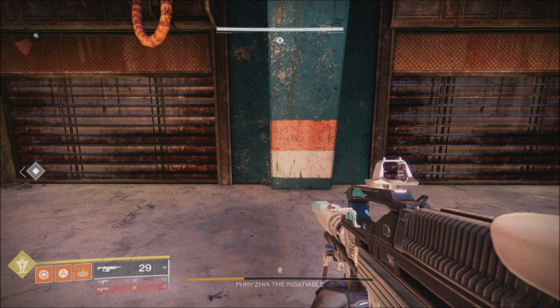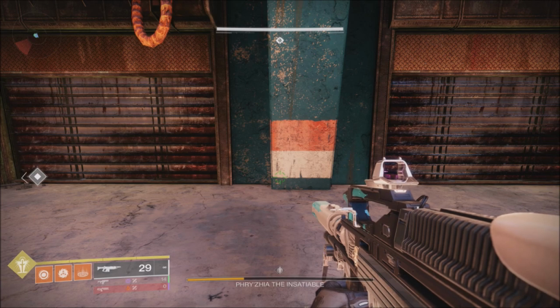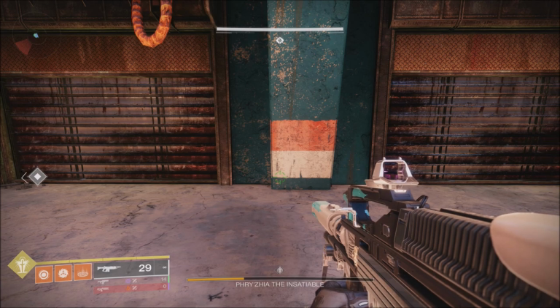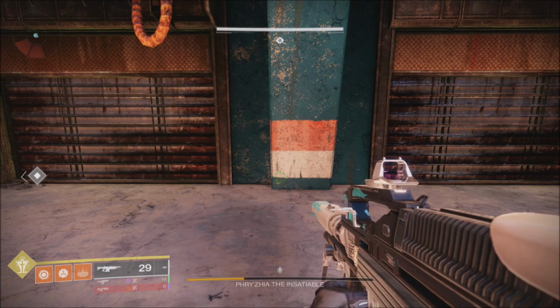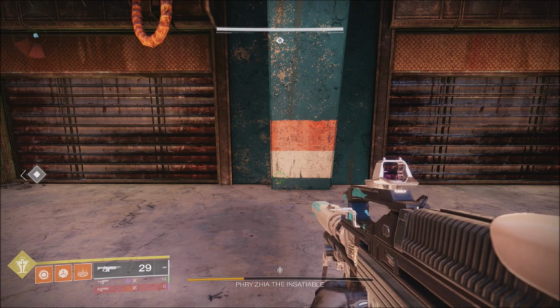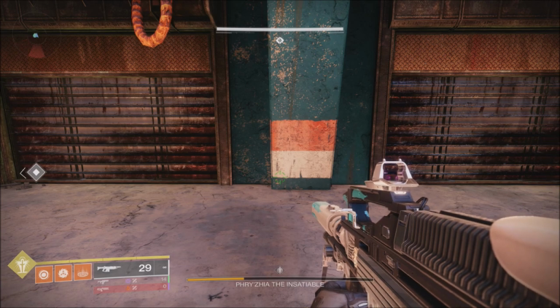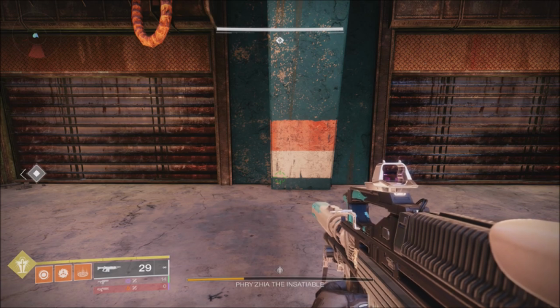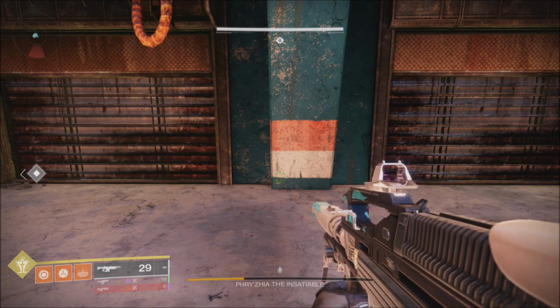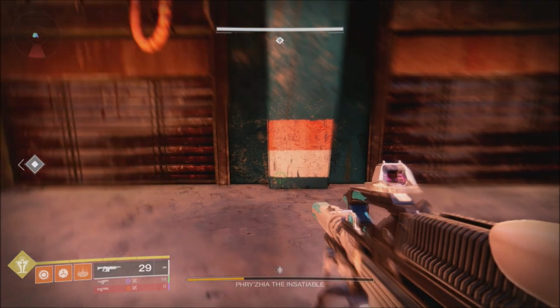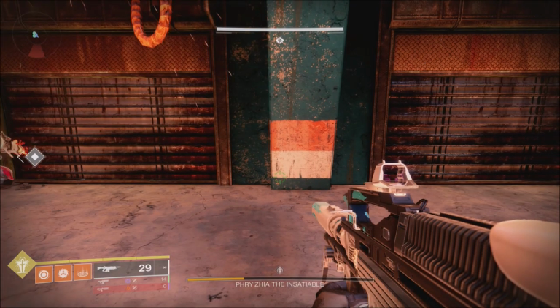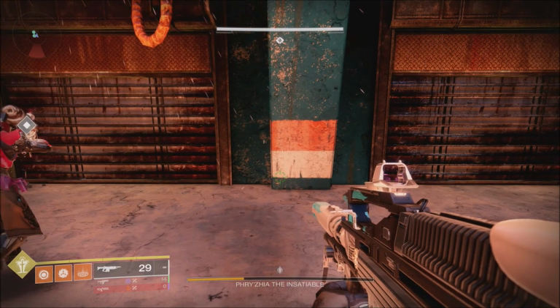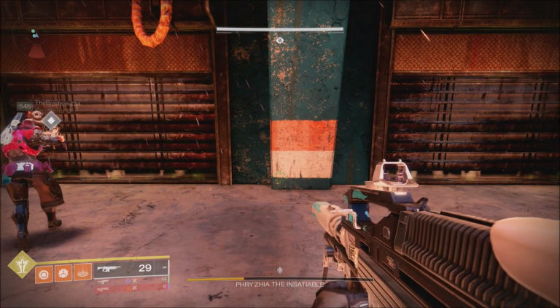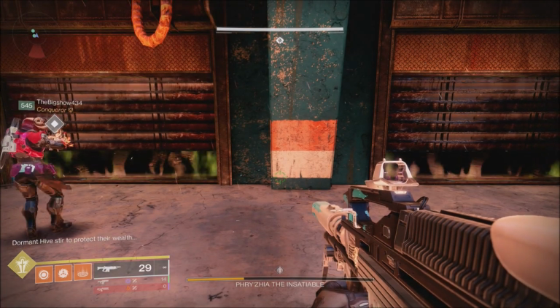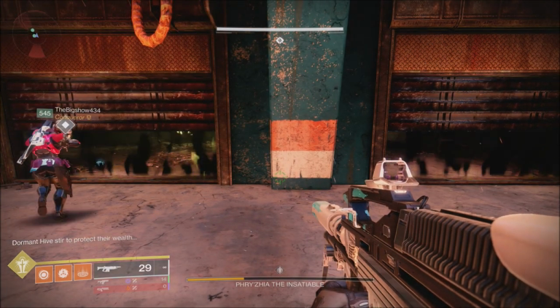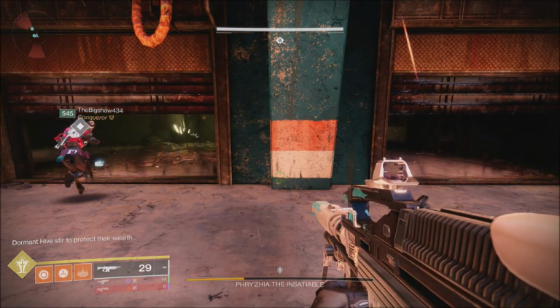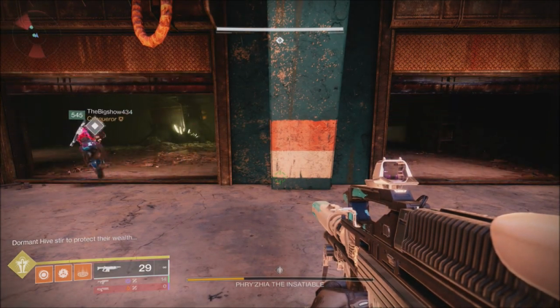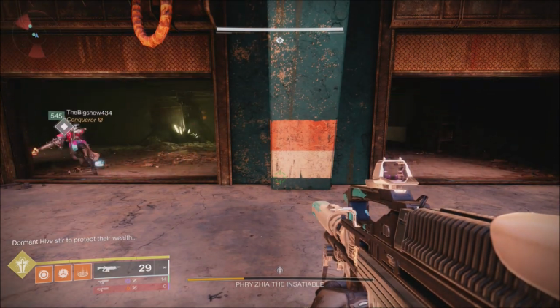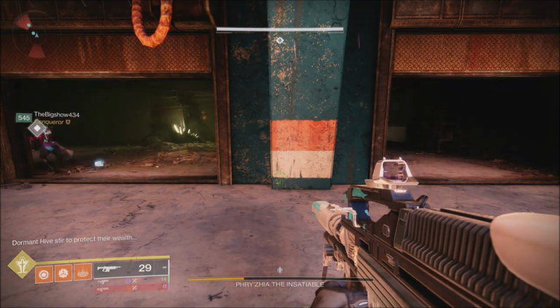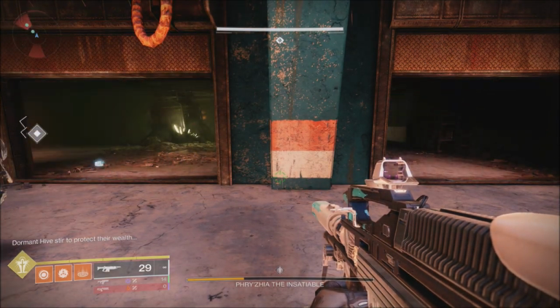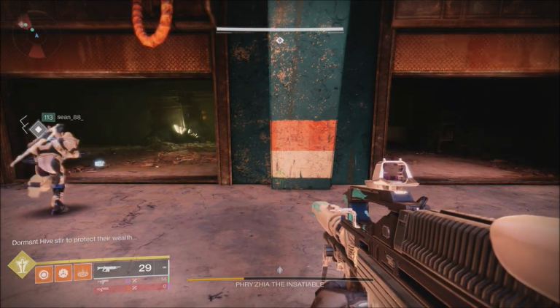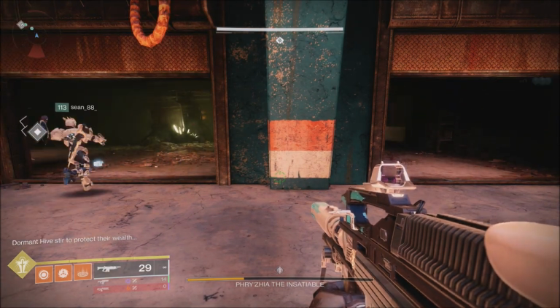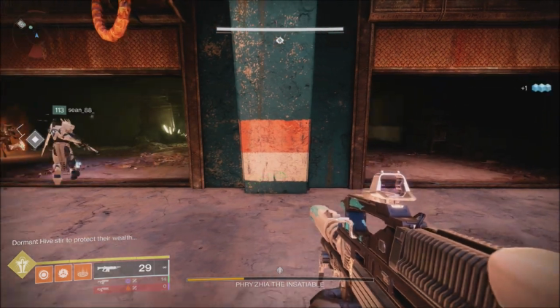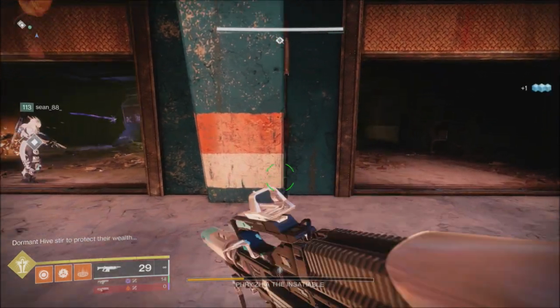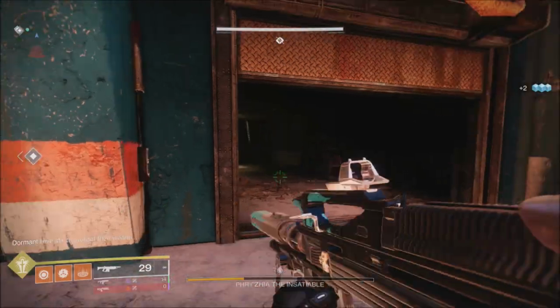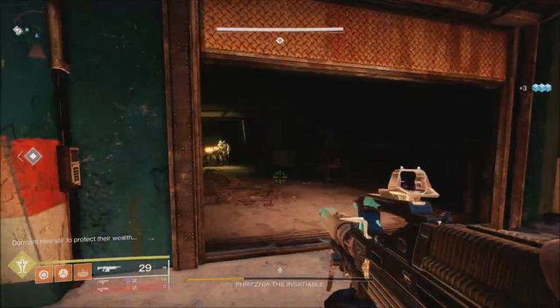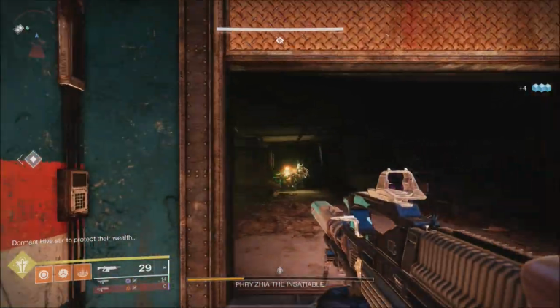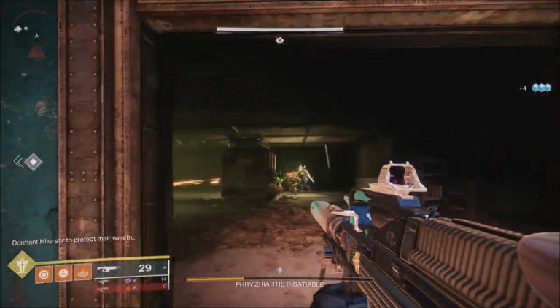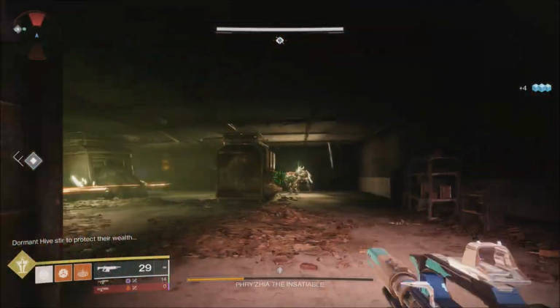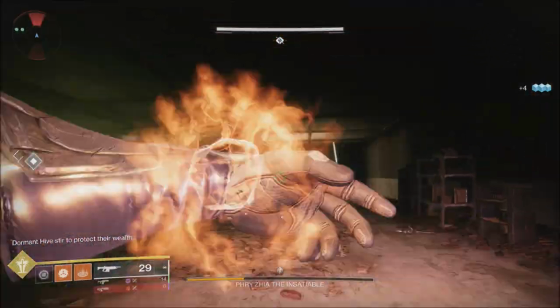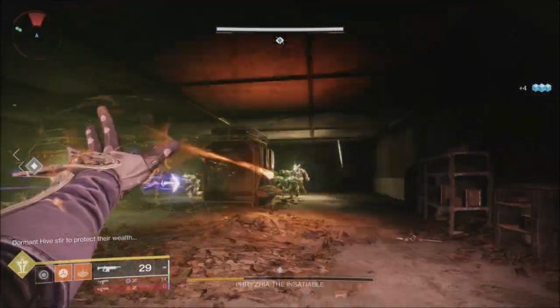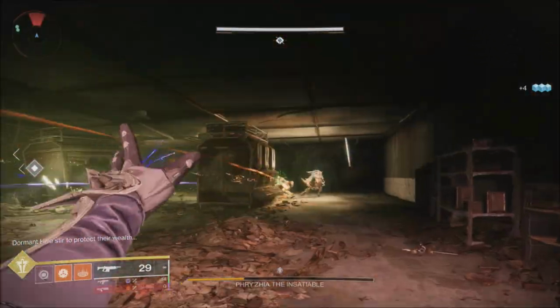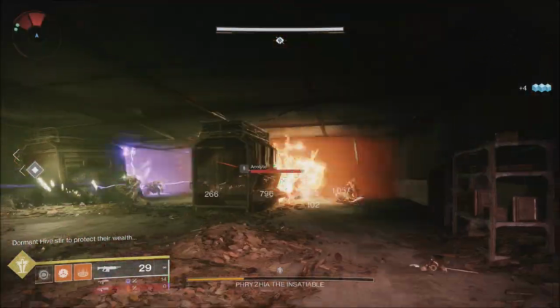For Vanguard, Crucible, Gambit, and Trials, double rank weeks as well as double Nightfall loot are now advertised on the launch screen of those various activities.